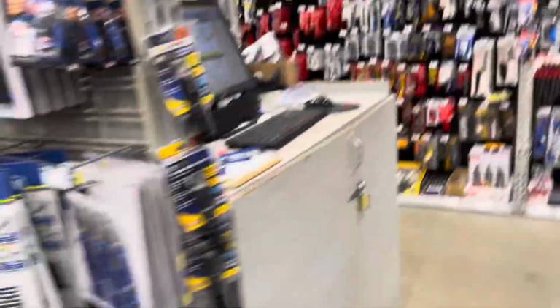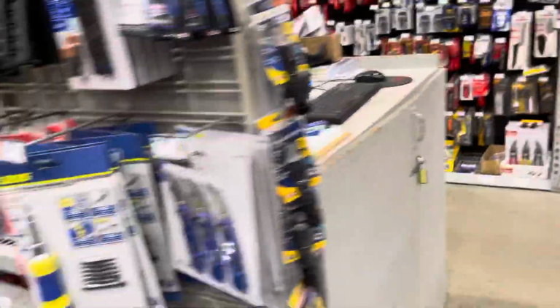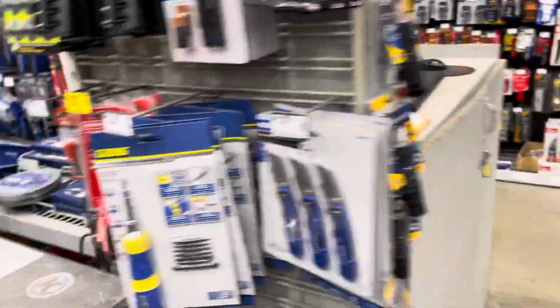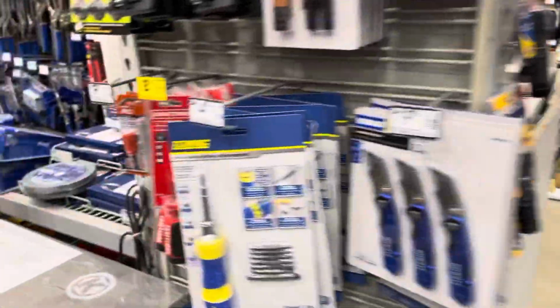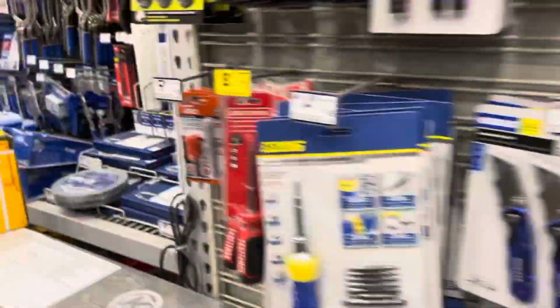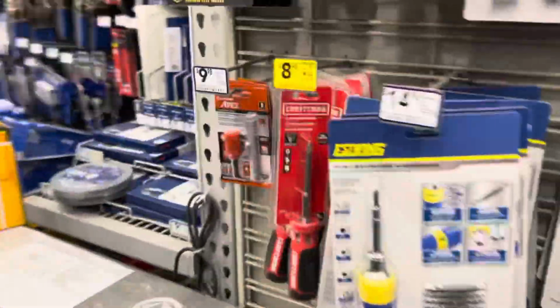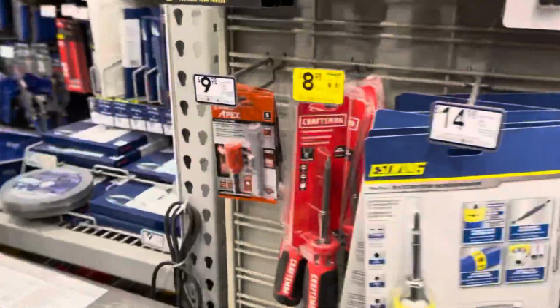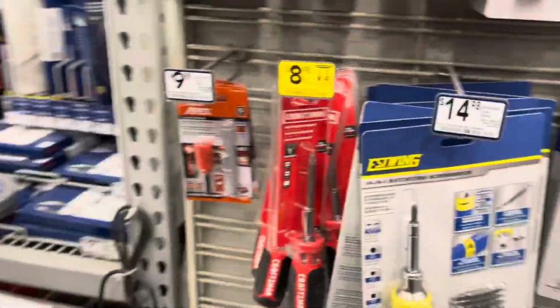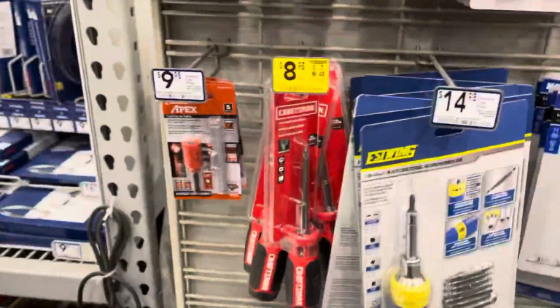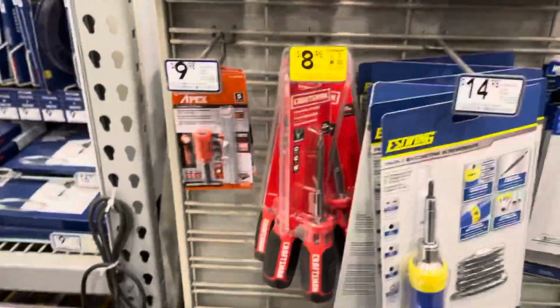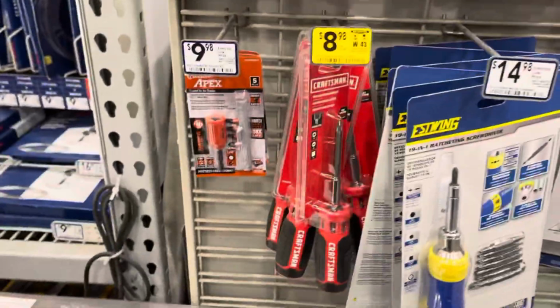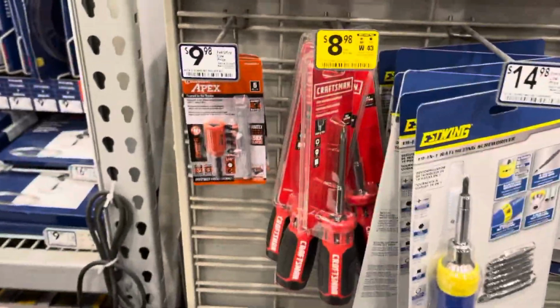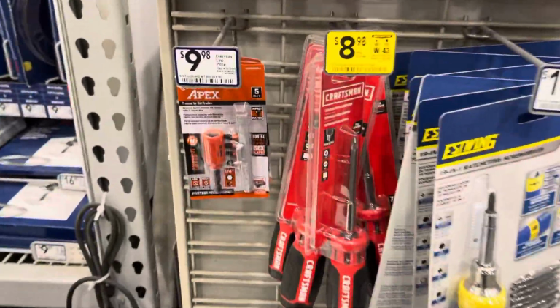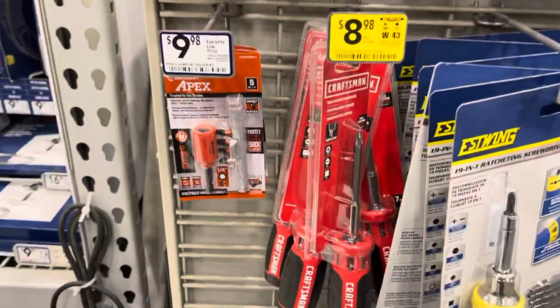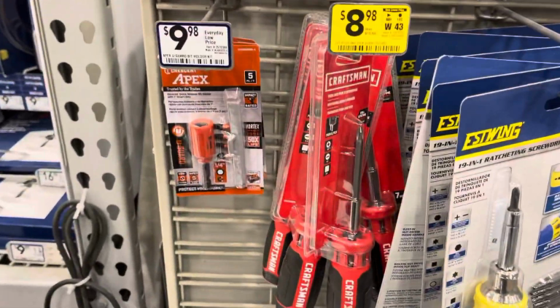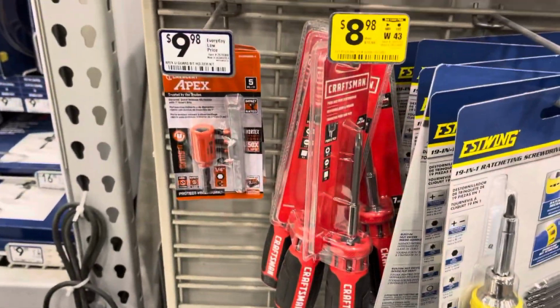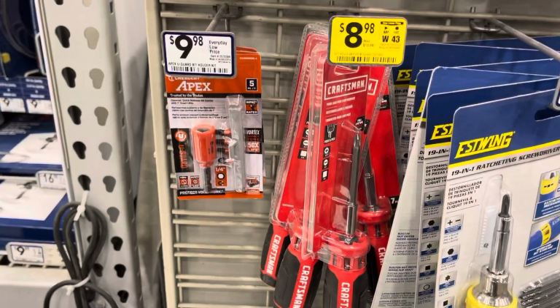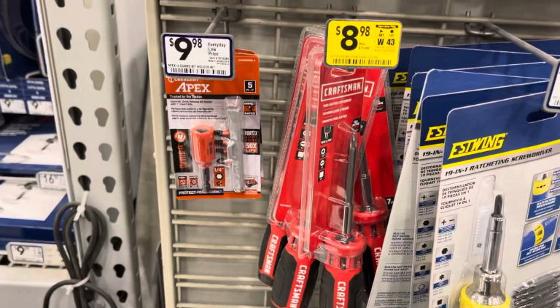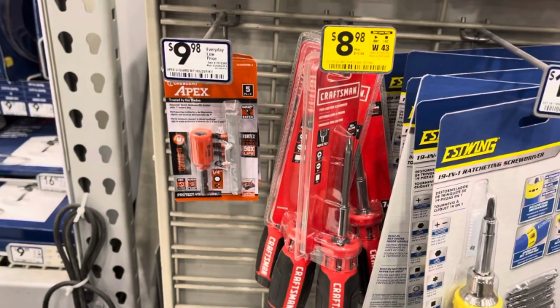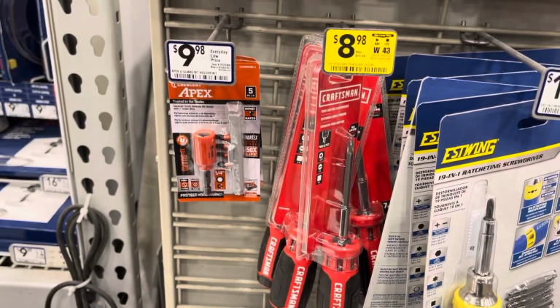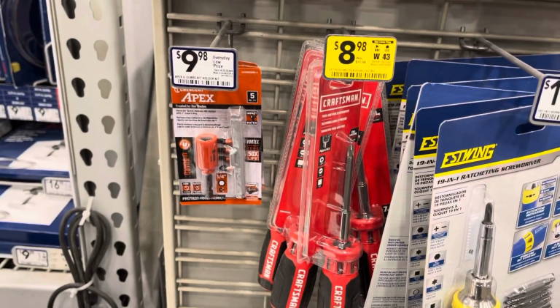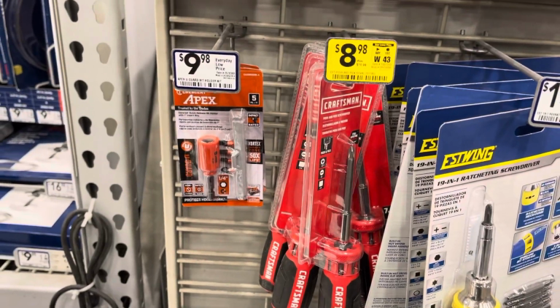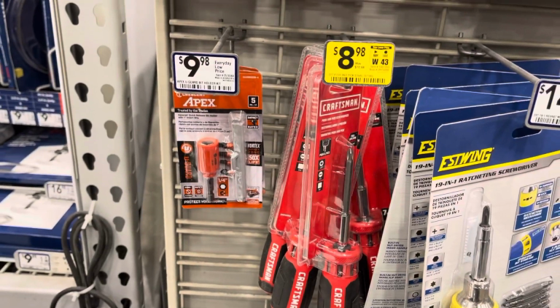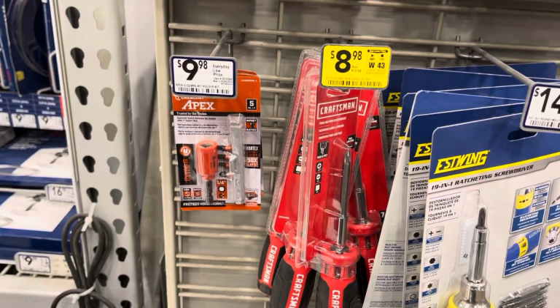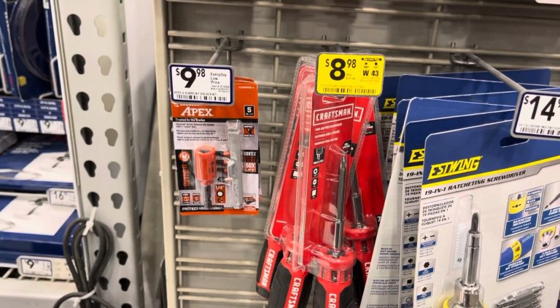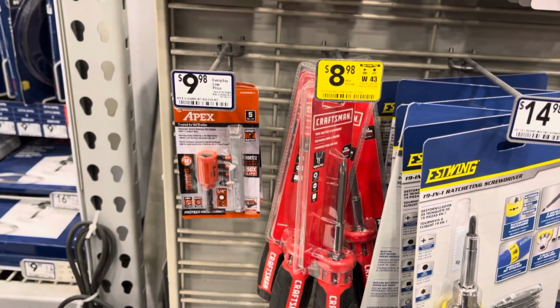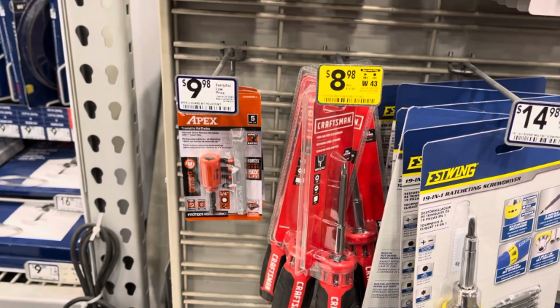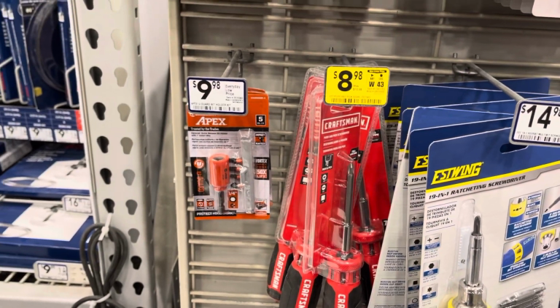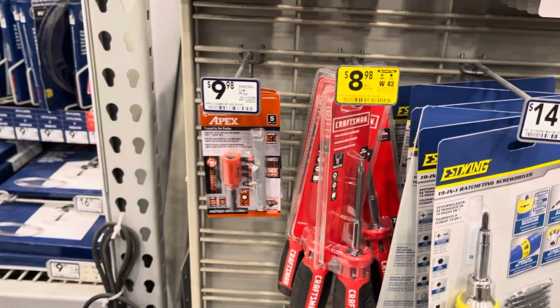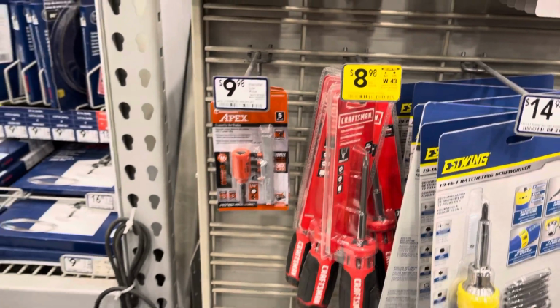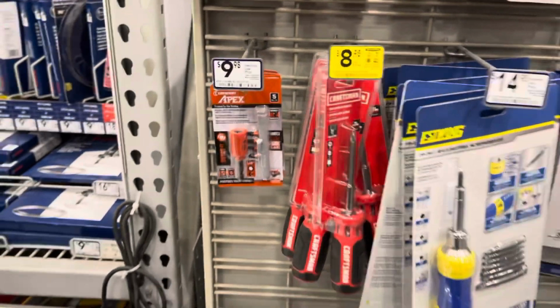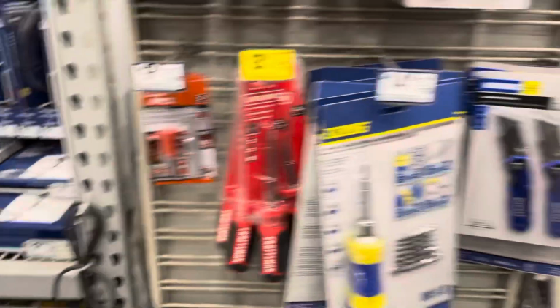Found something over here — like this screwdriver here, $8.98.